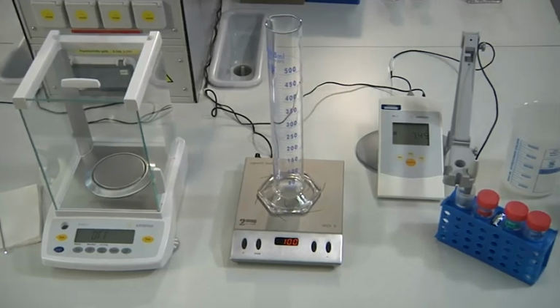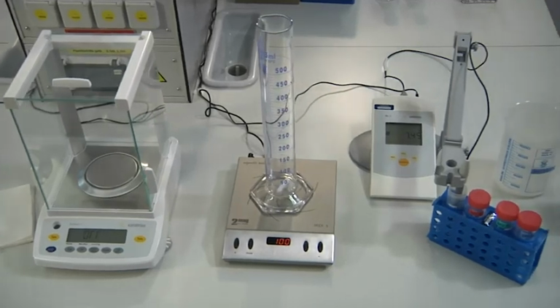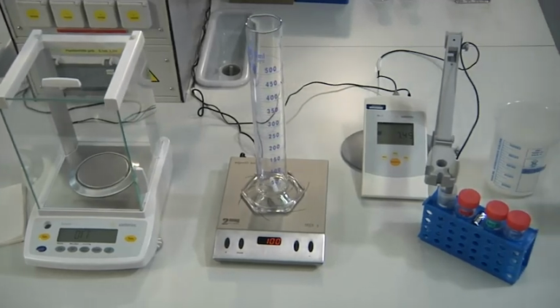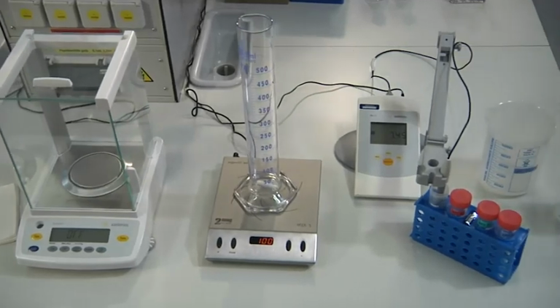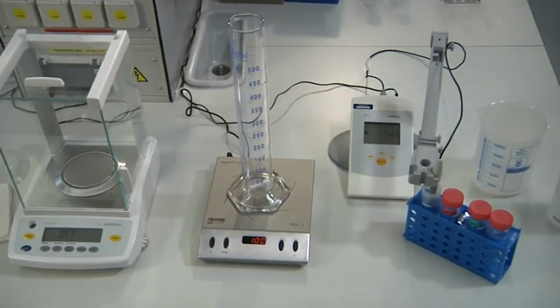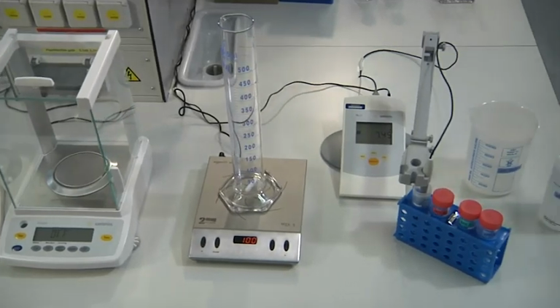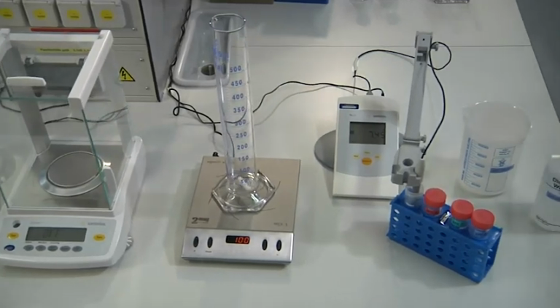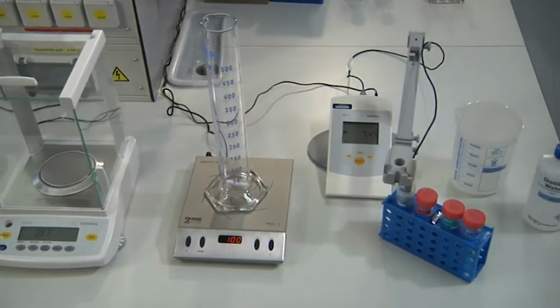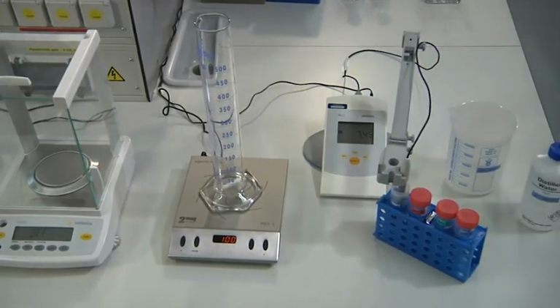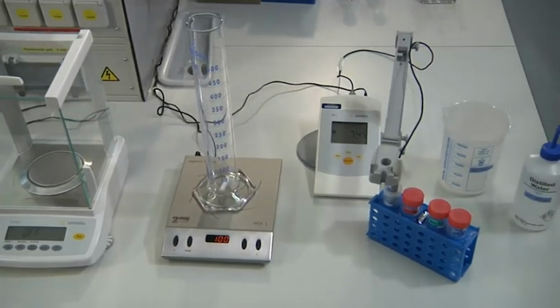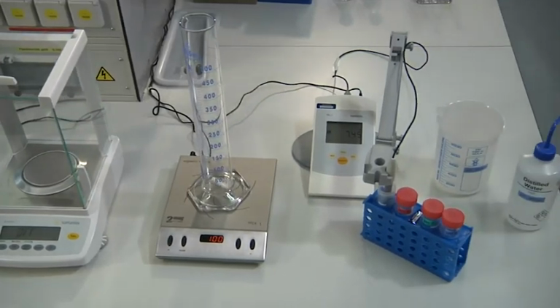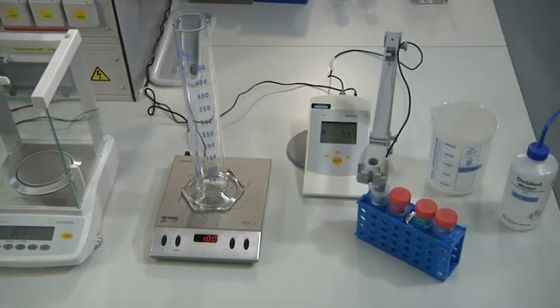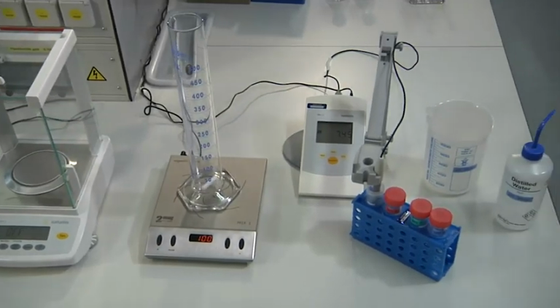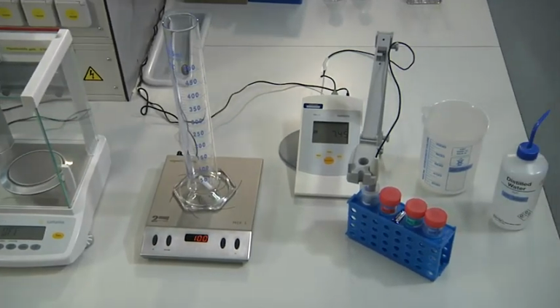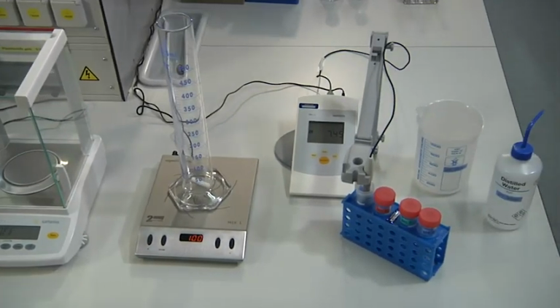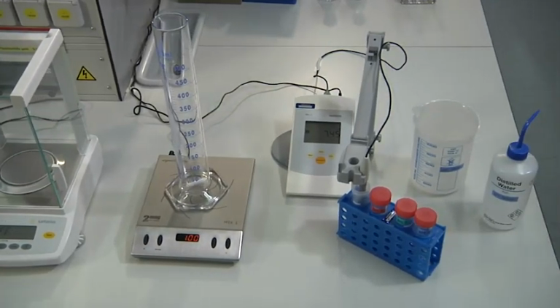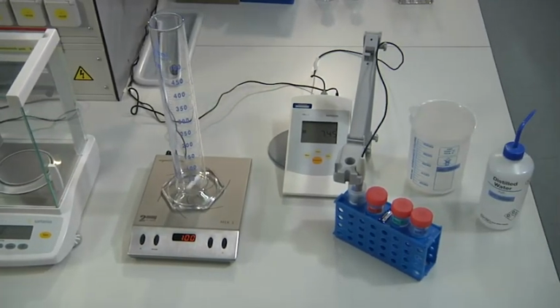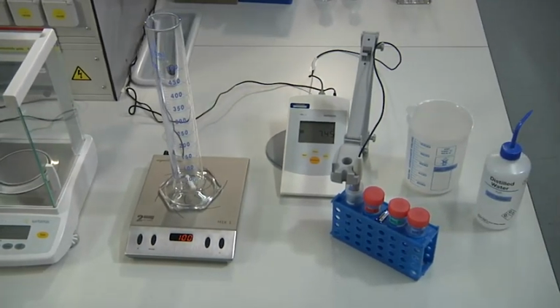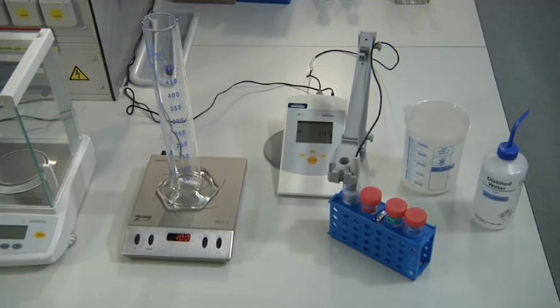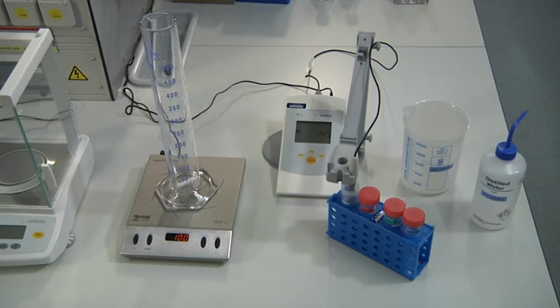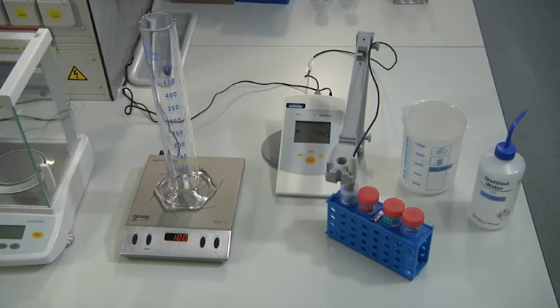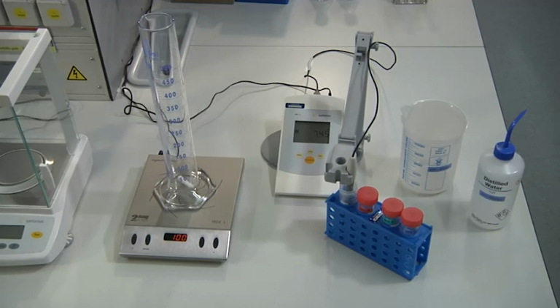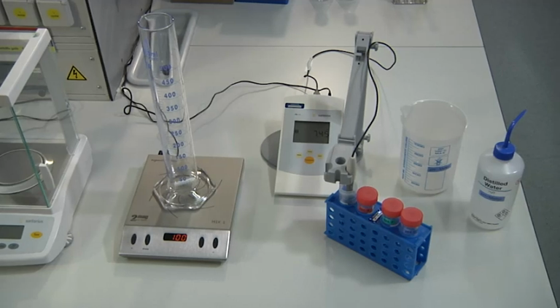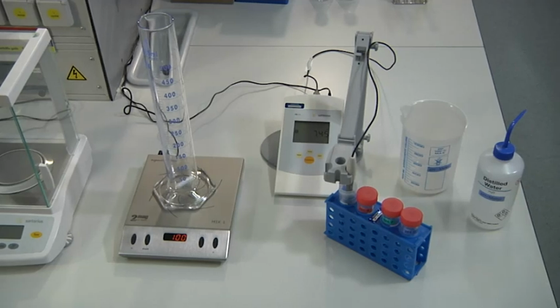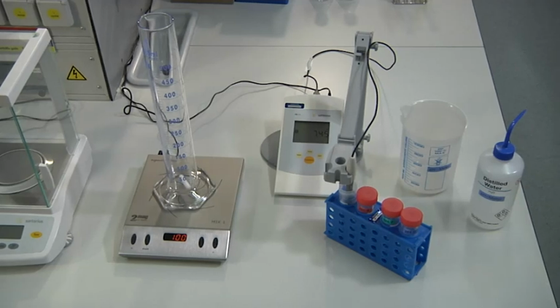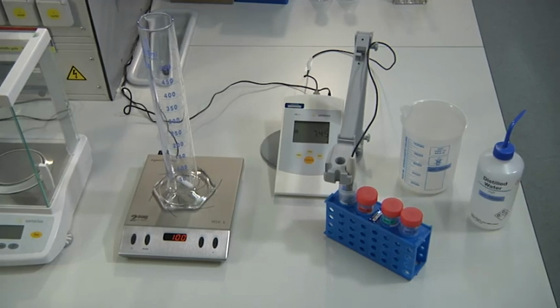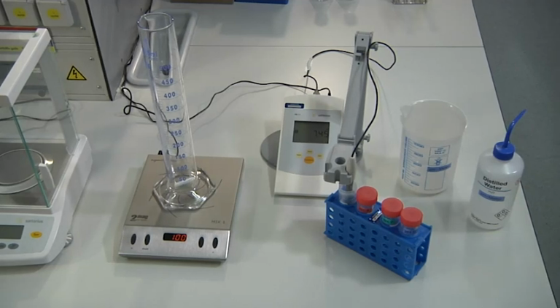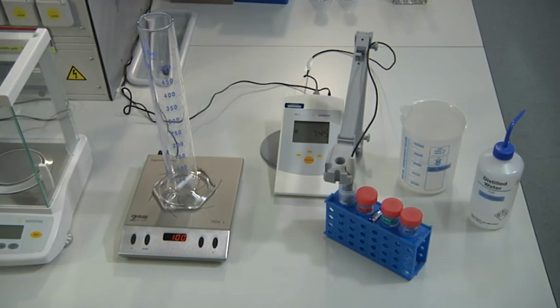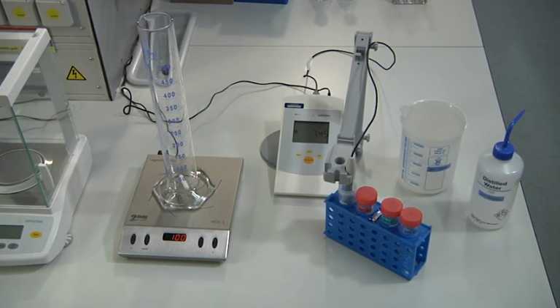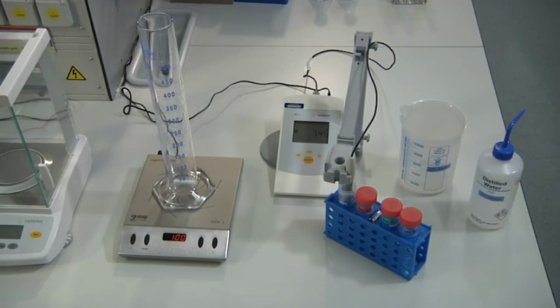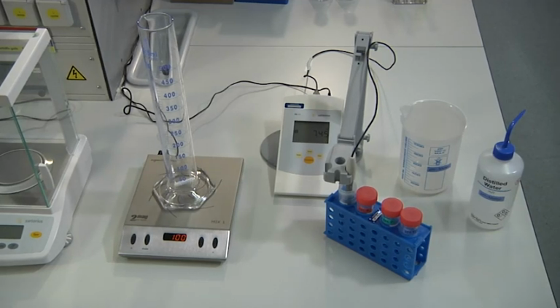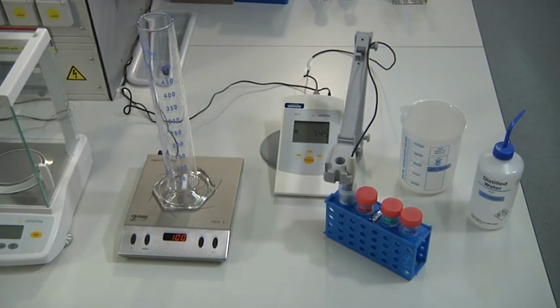Additionally, we need a magnetic stirrer, a pH meter, and solutions of an acid and a base for titration.